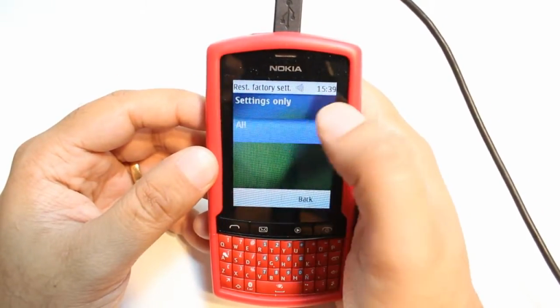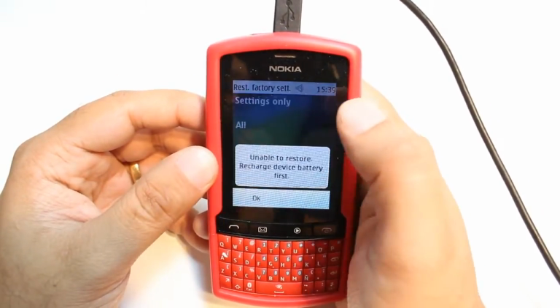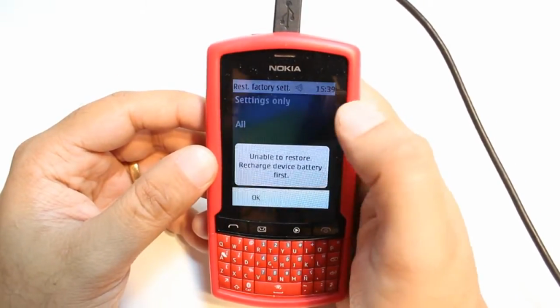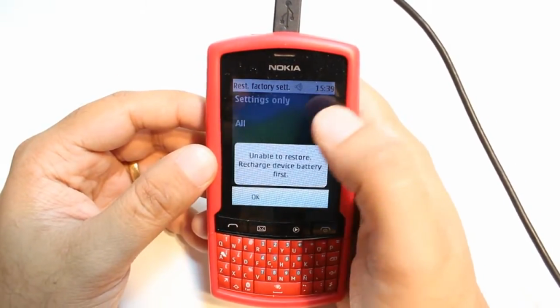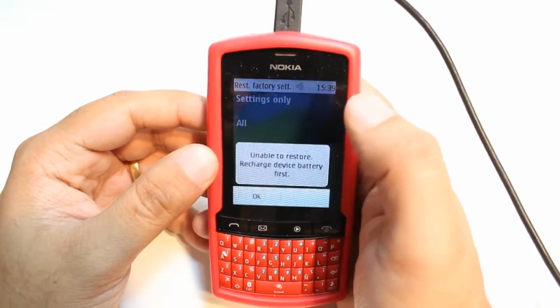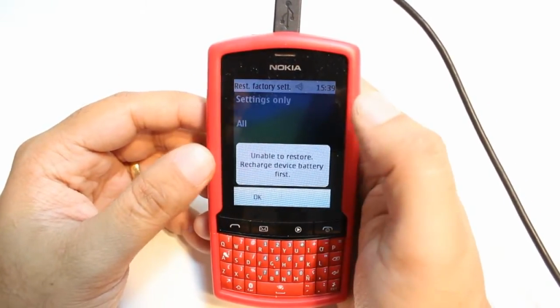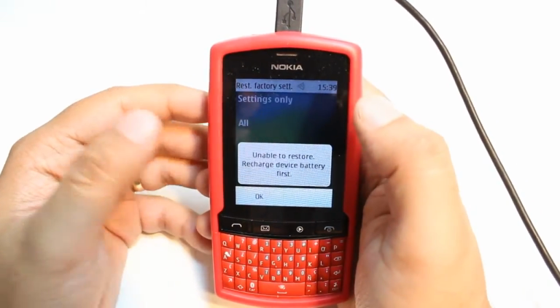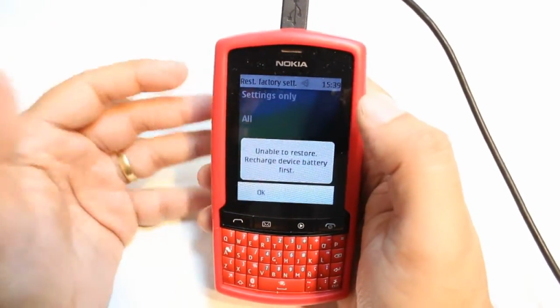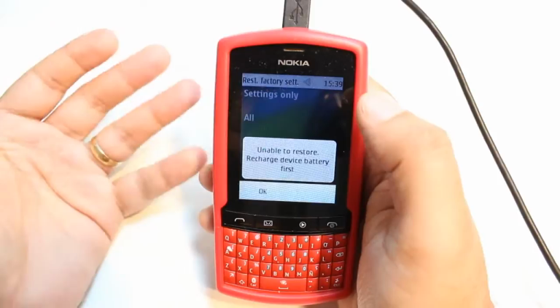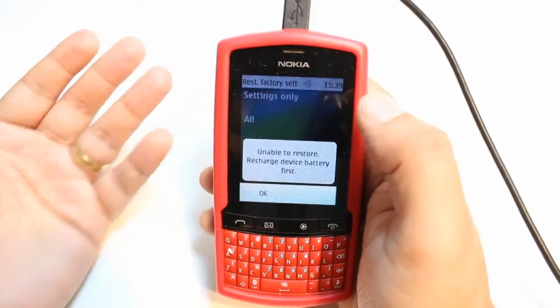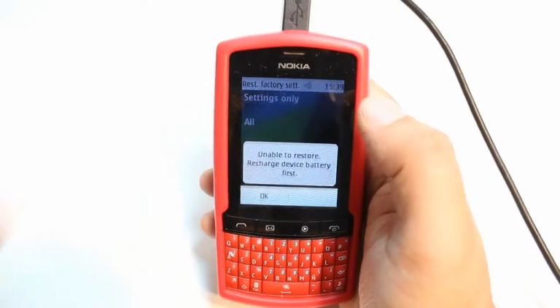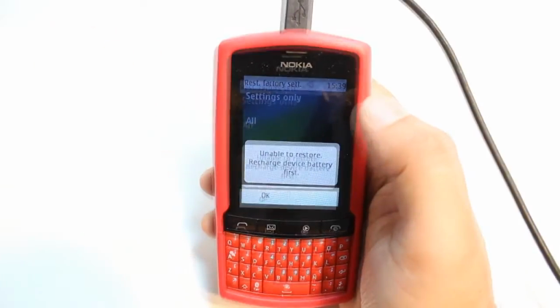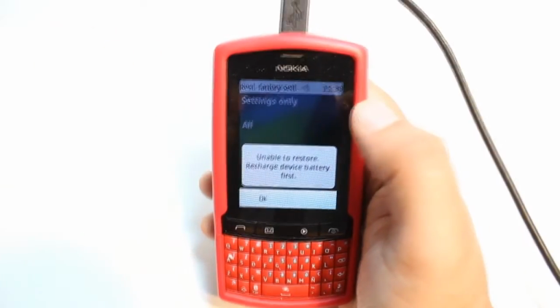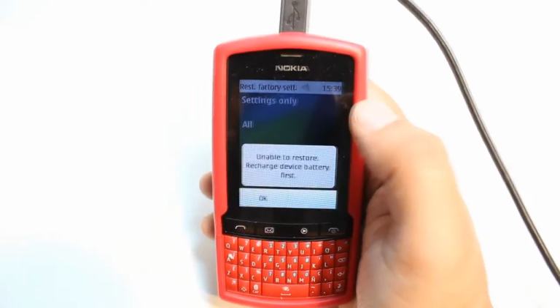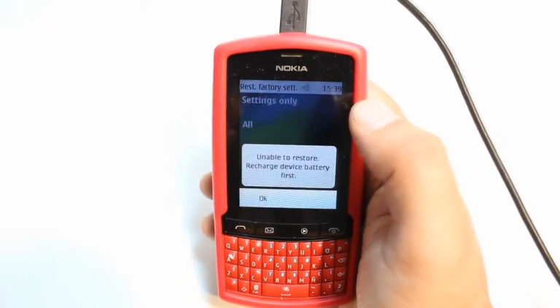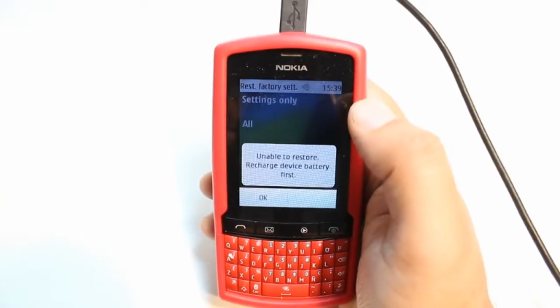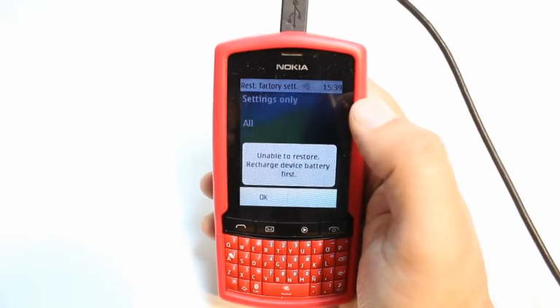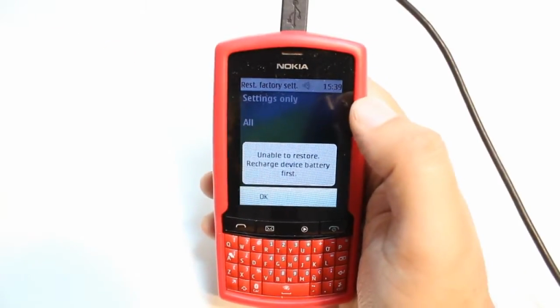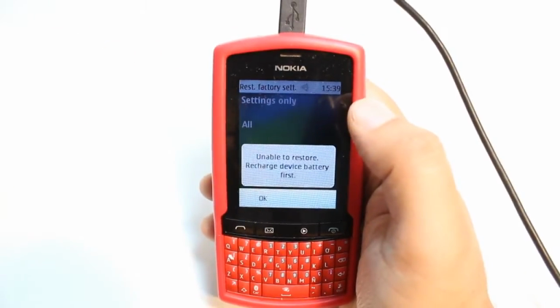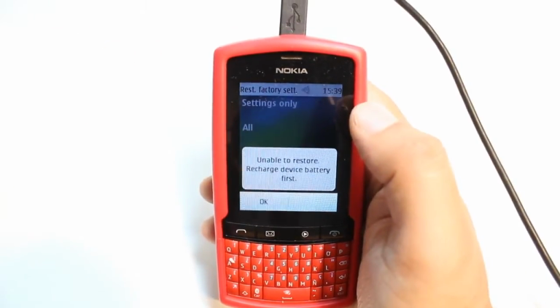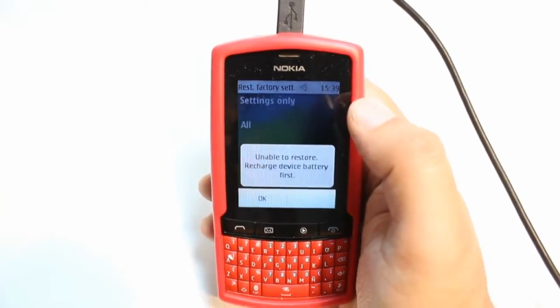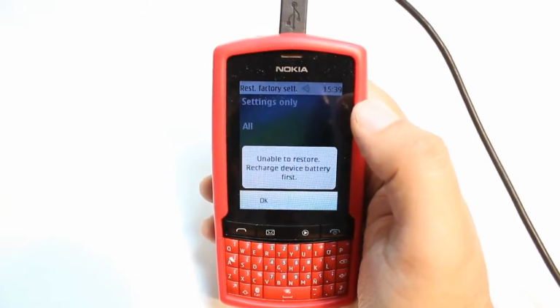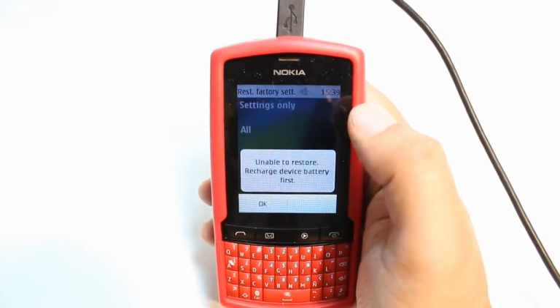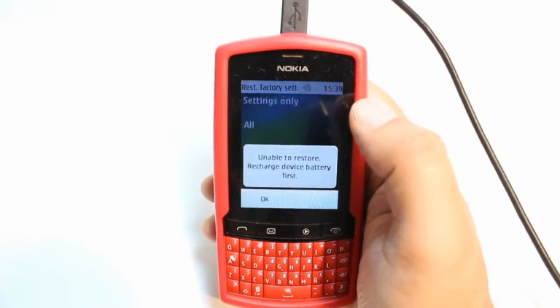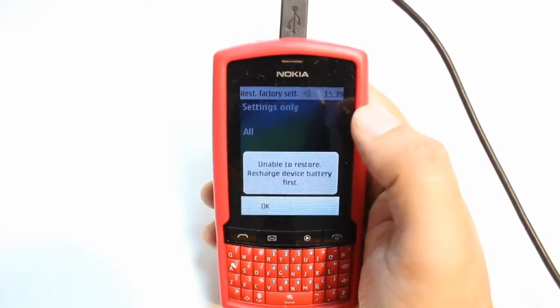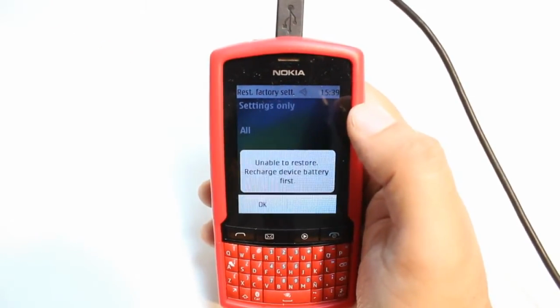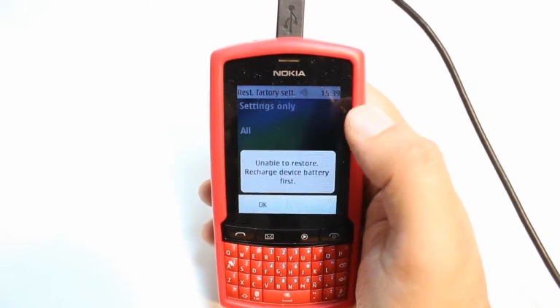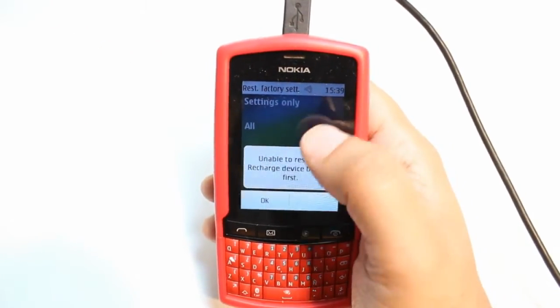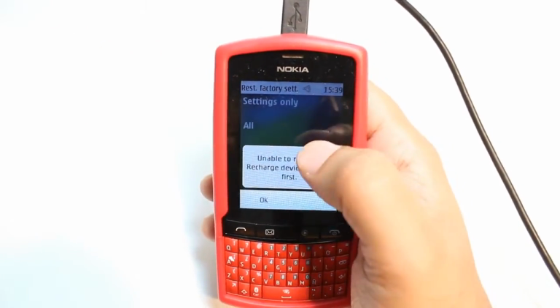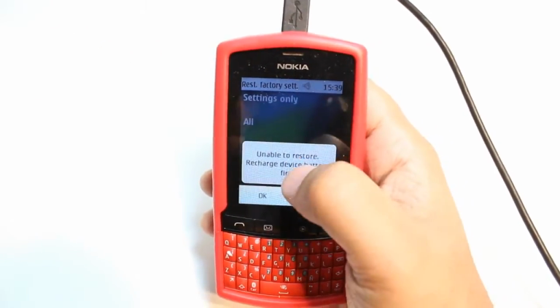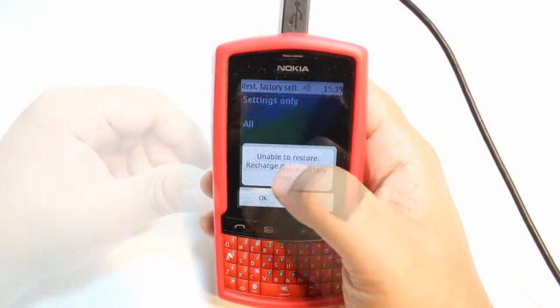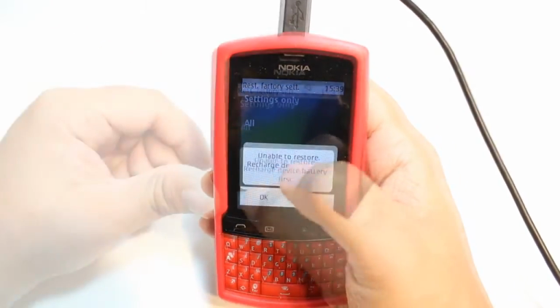Hit this one — for example, 'All'. But before doing this, make a backup of everything, because it's going to erase everything from your phone.